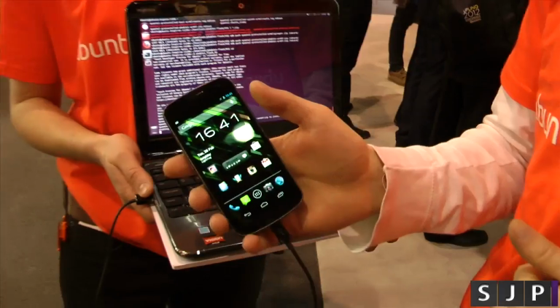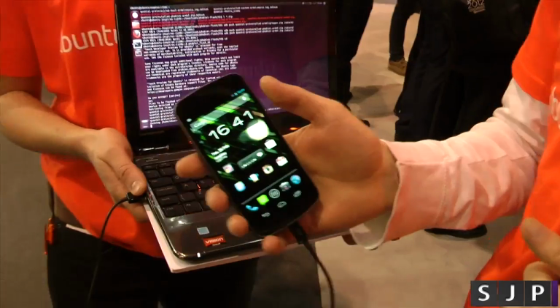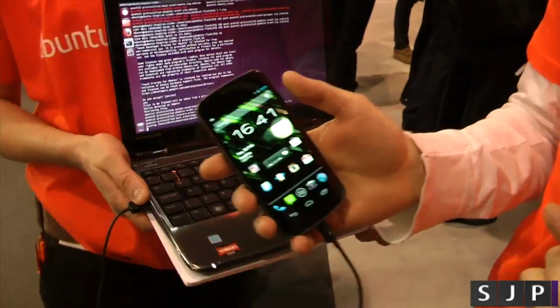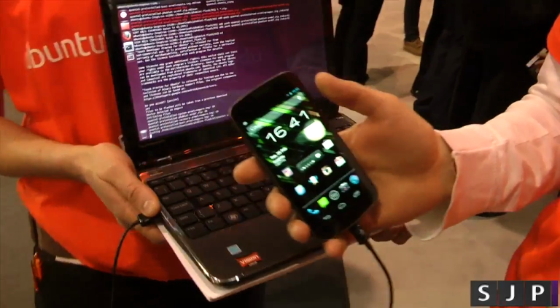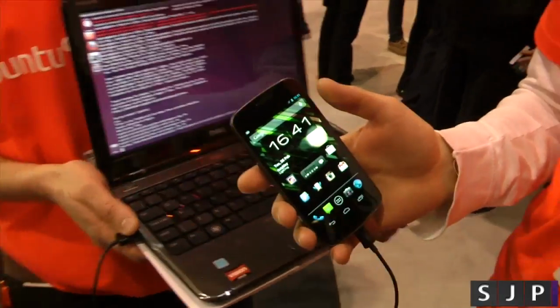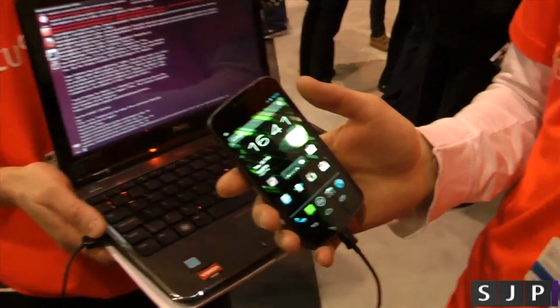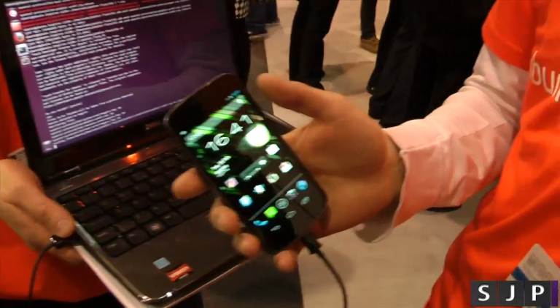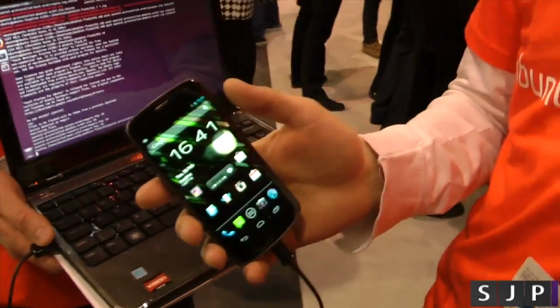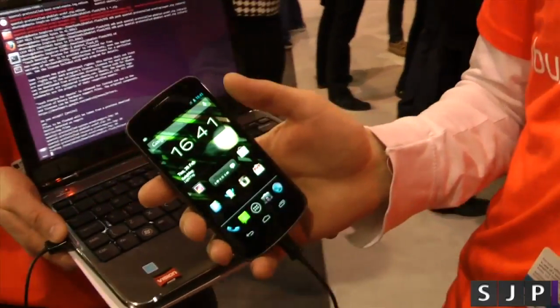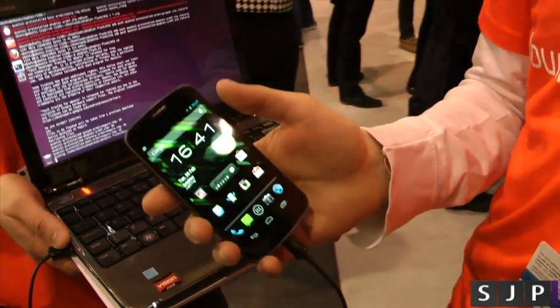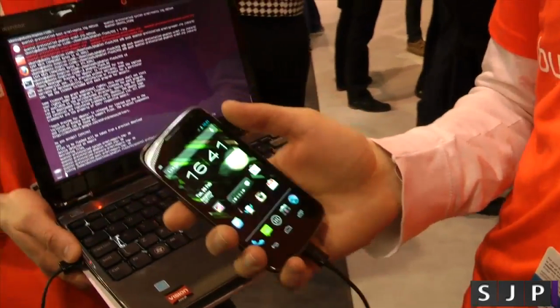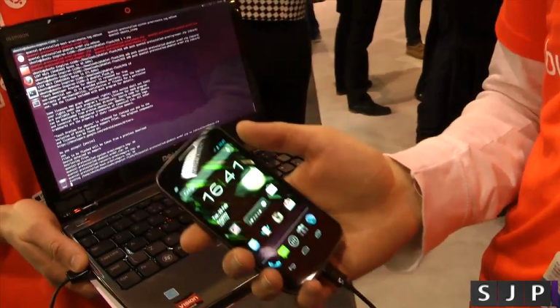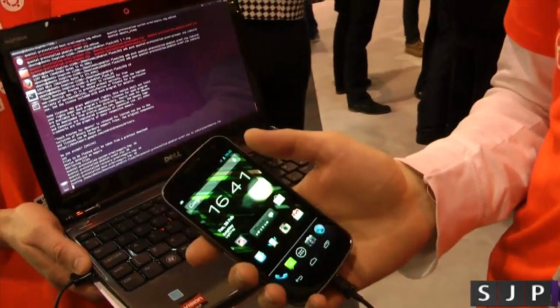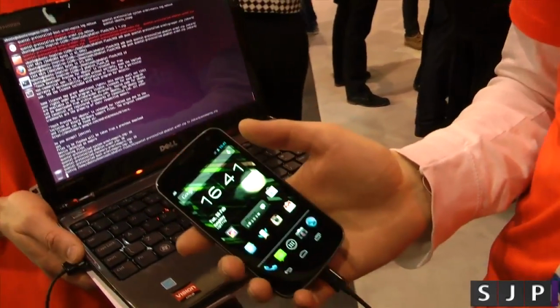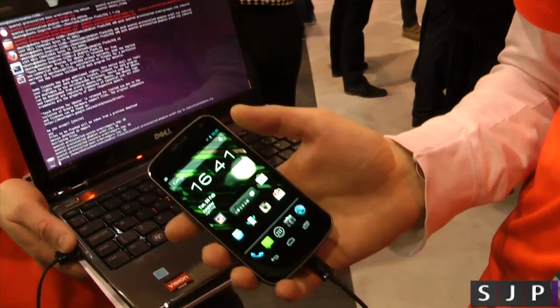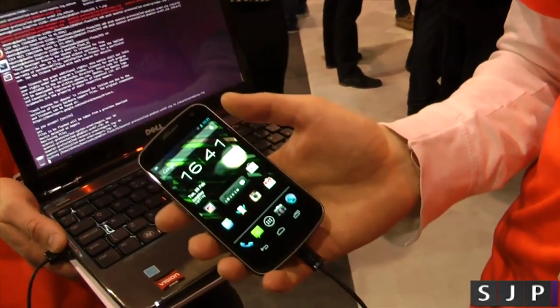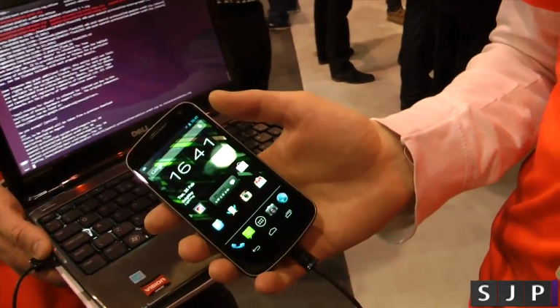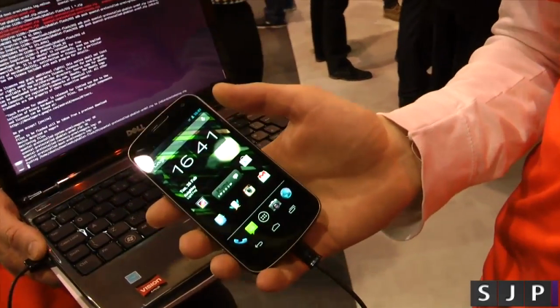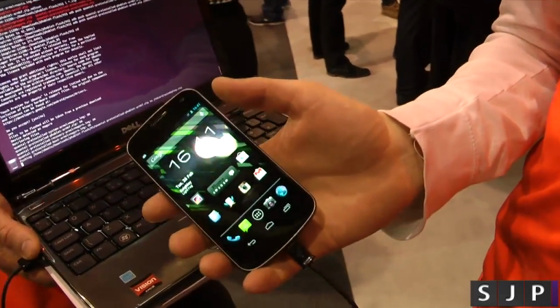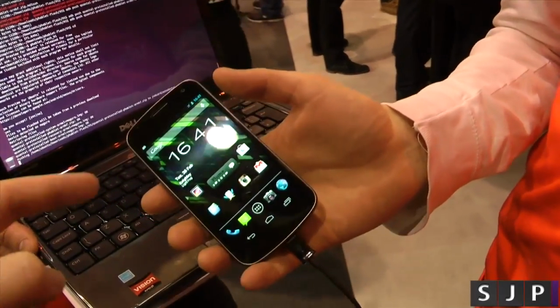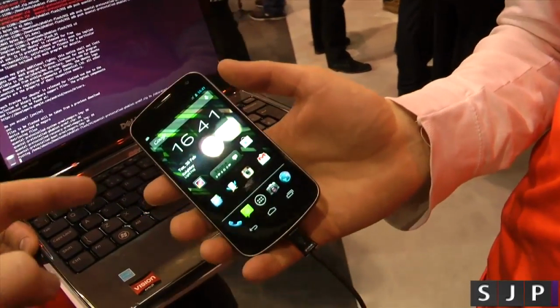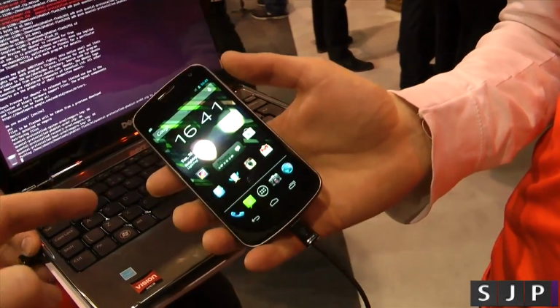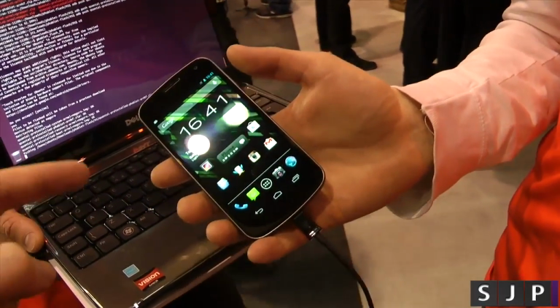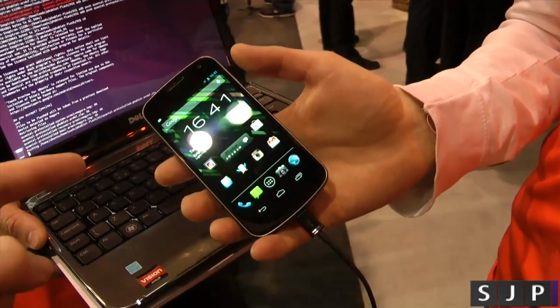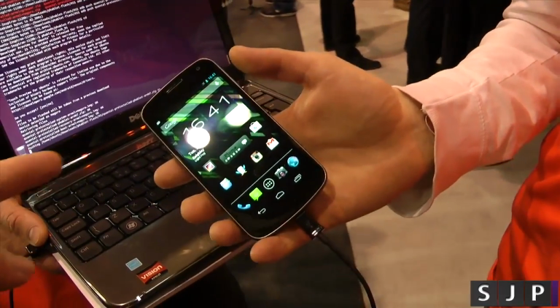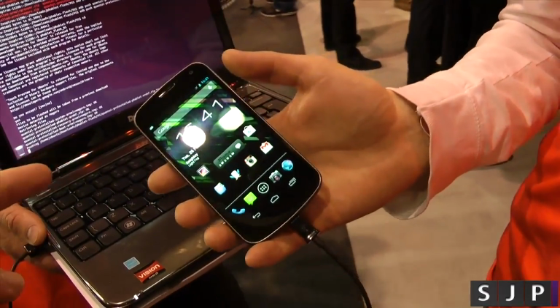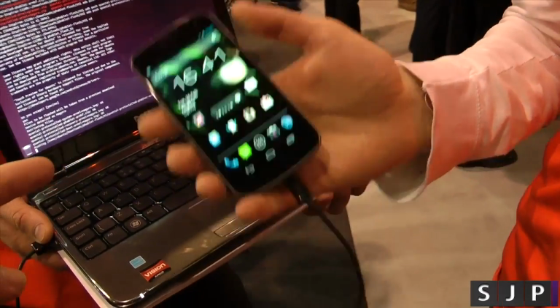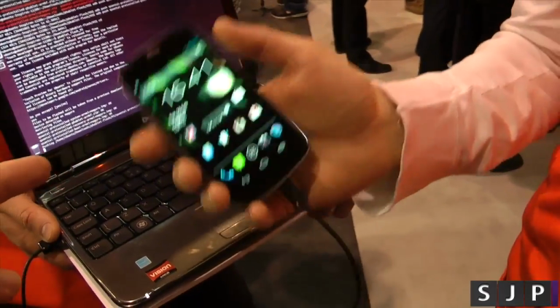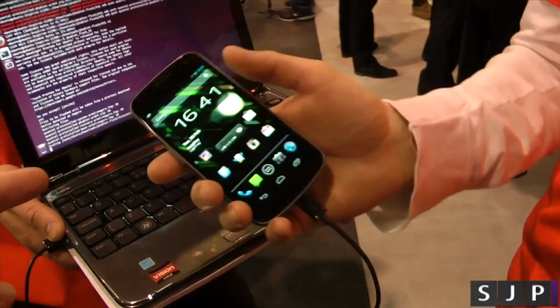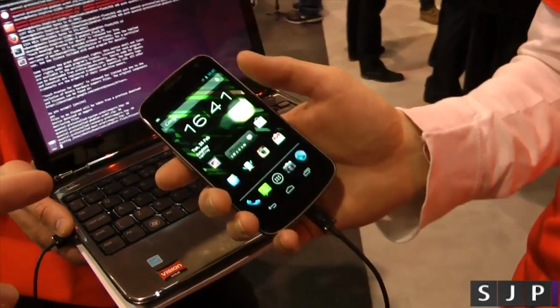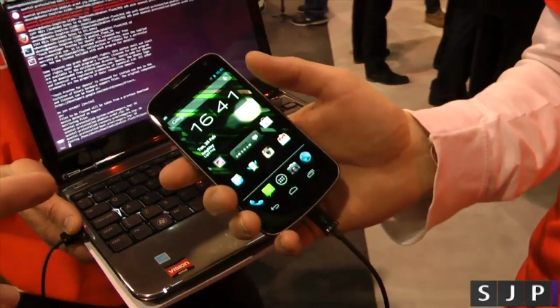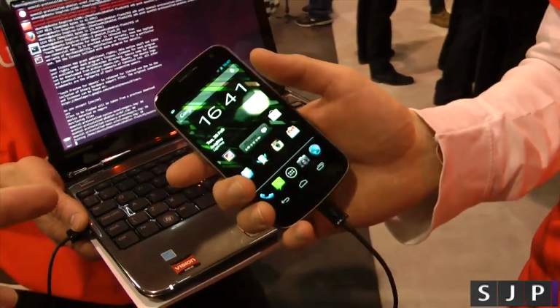So what we're doing now guys is just flashing it. Exactly, yes.